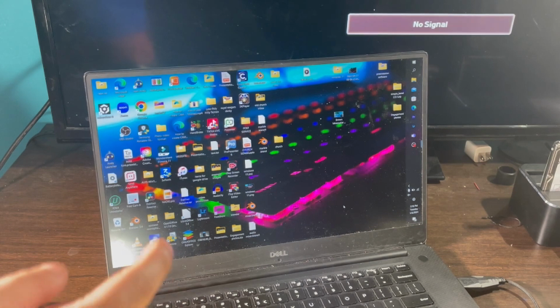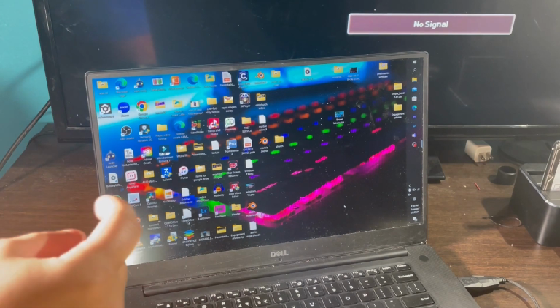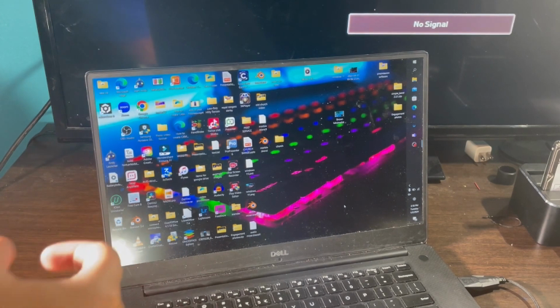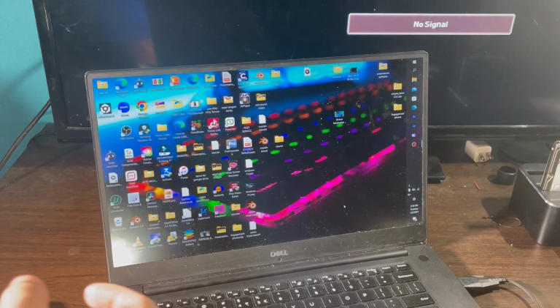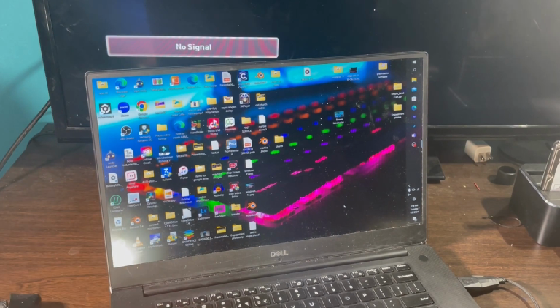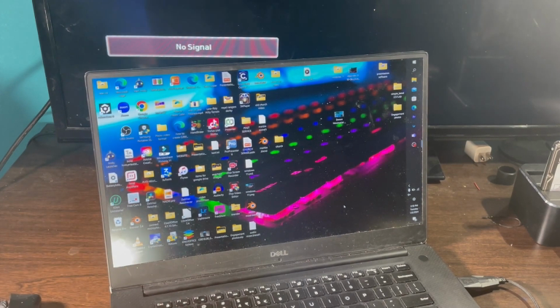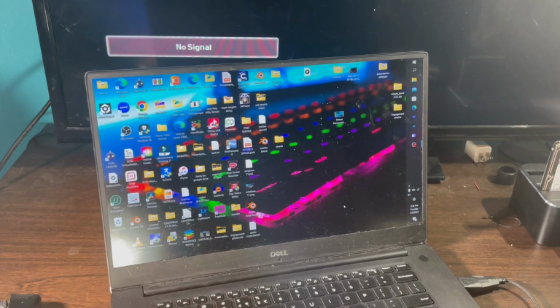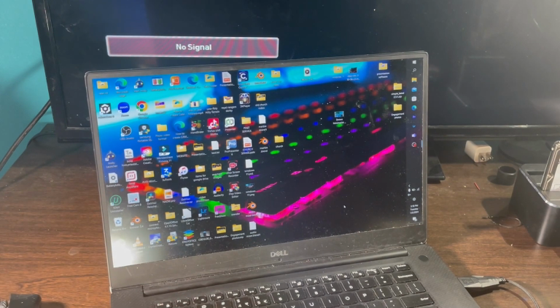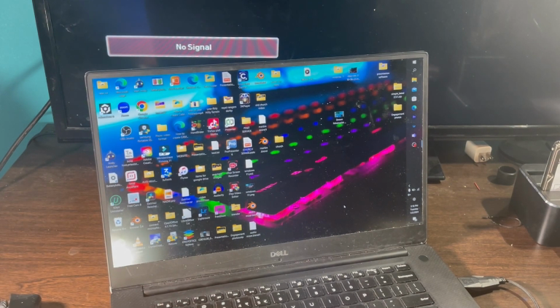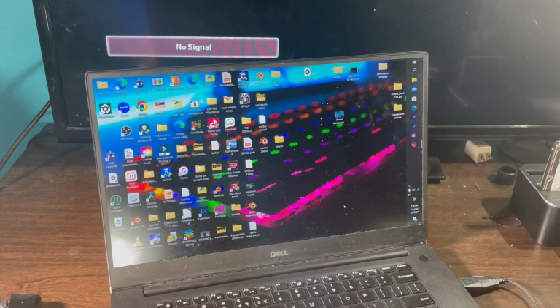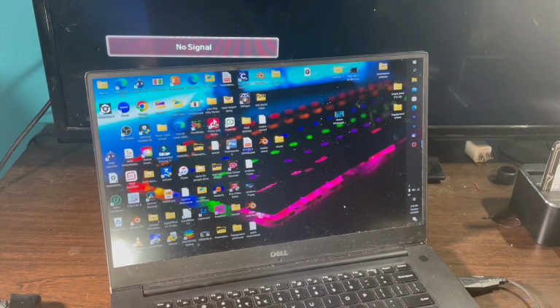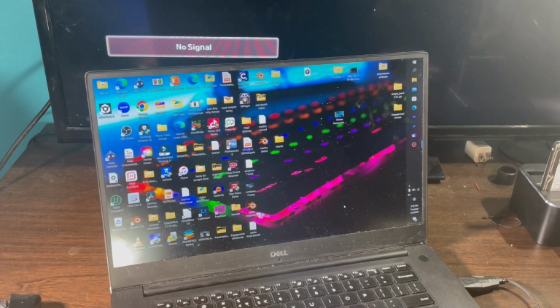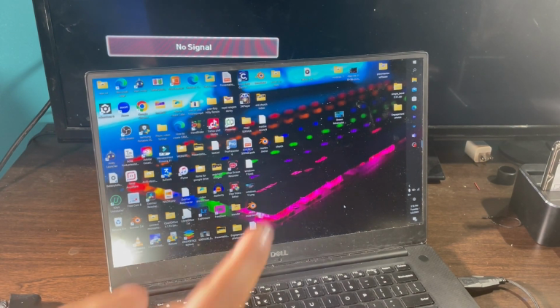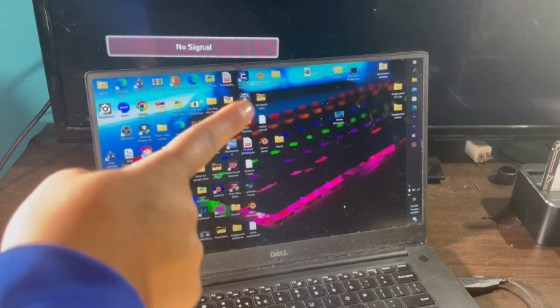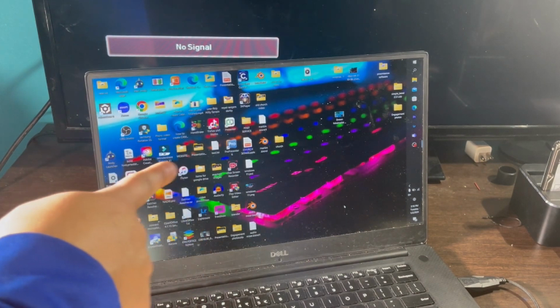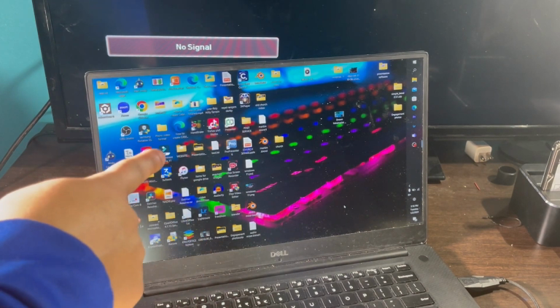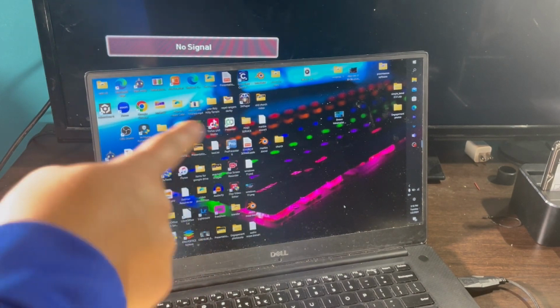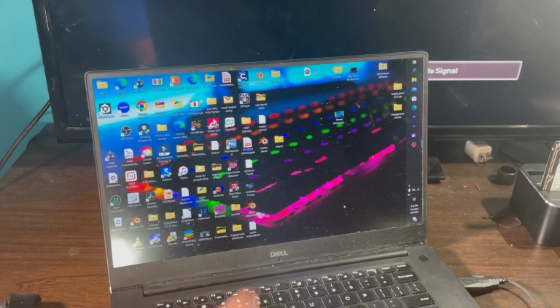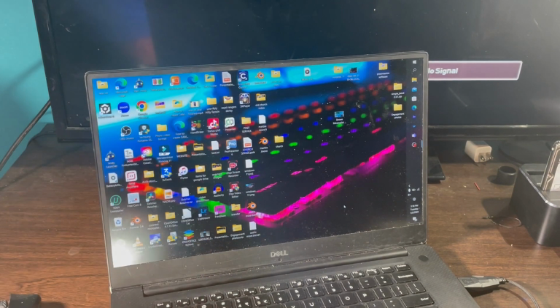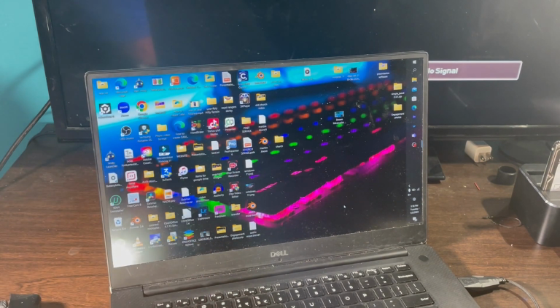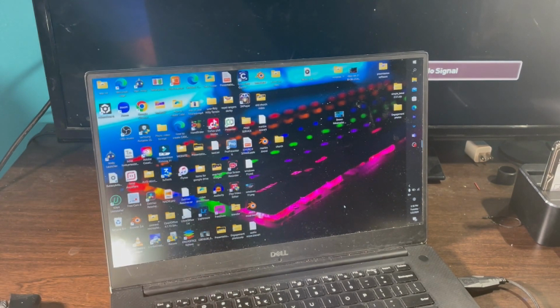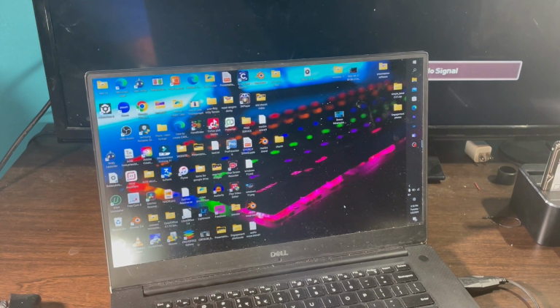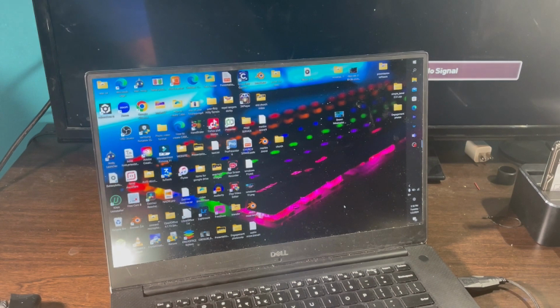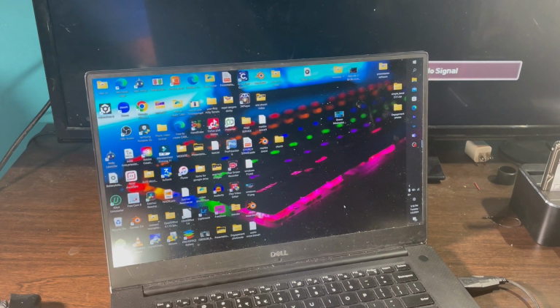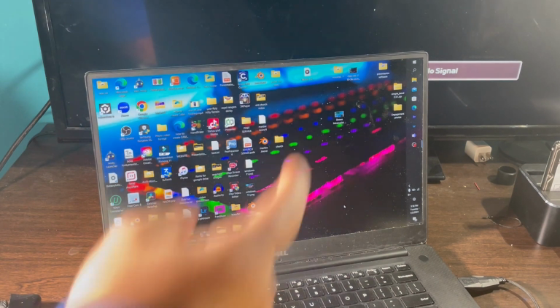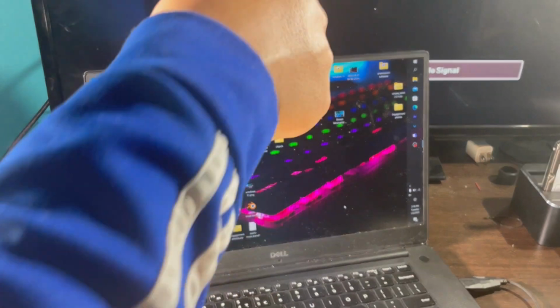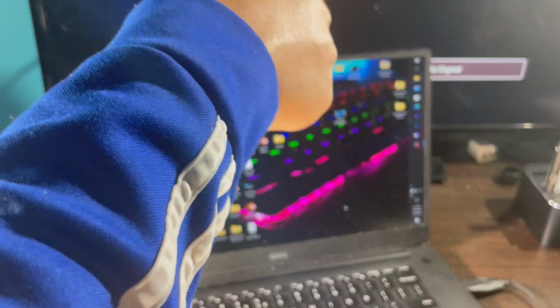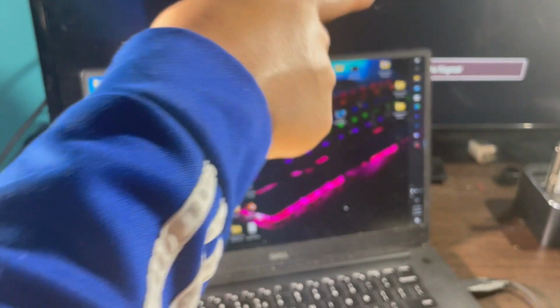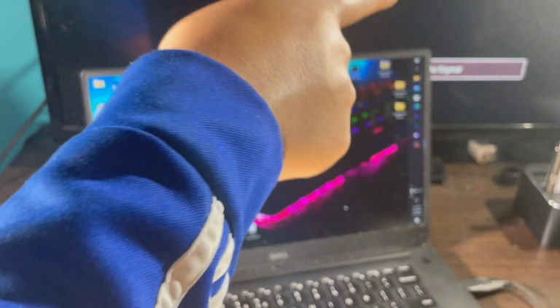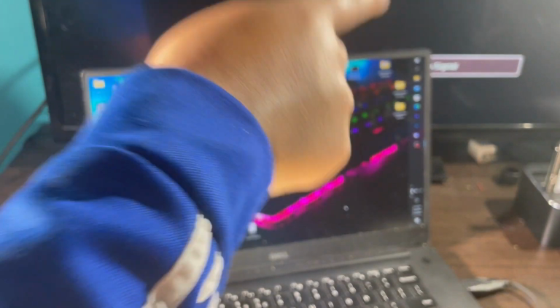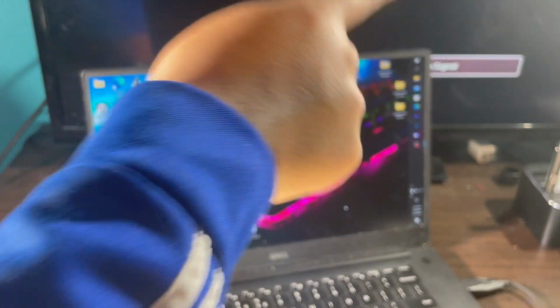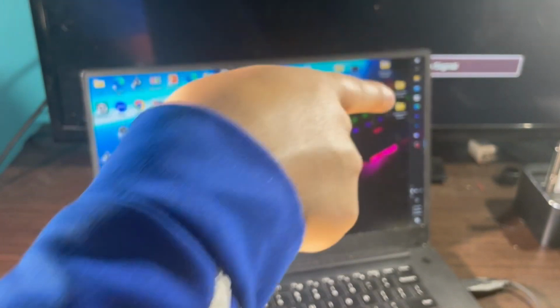I'm going to be showing you how you can use your laptop when the lid is closed, connected to an external monitor.